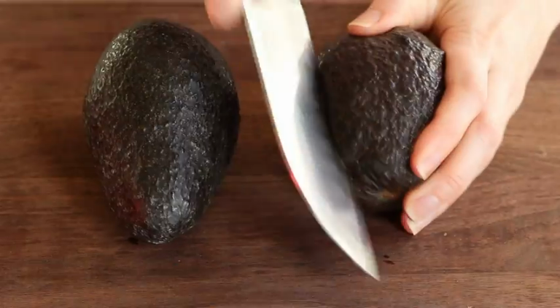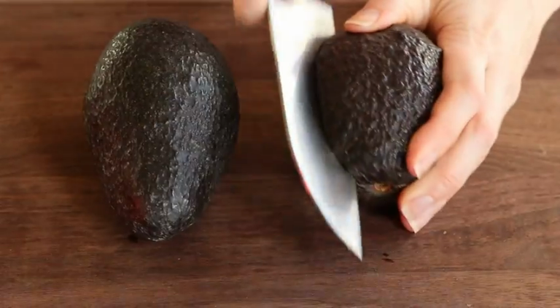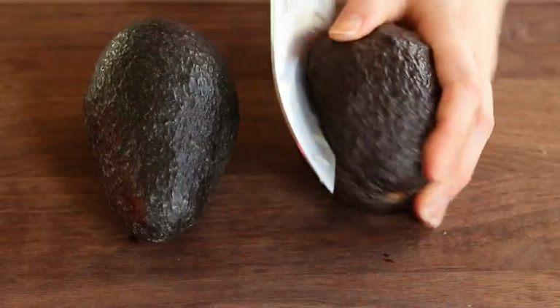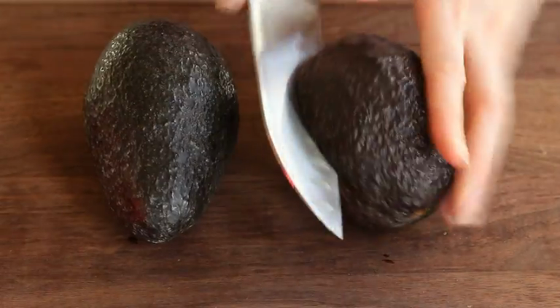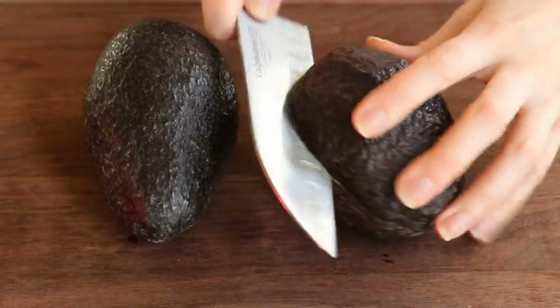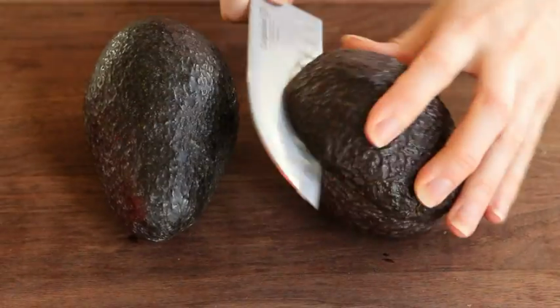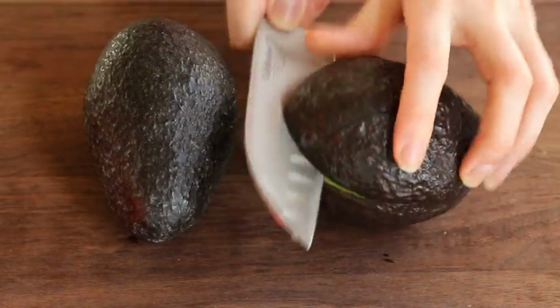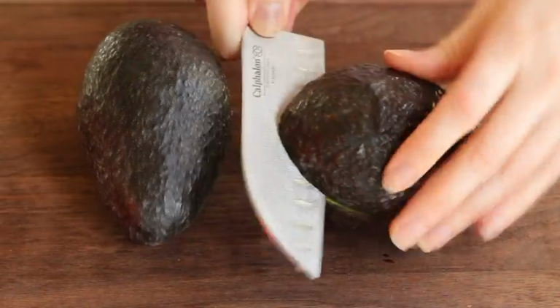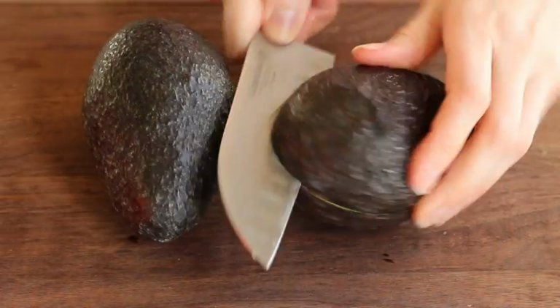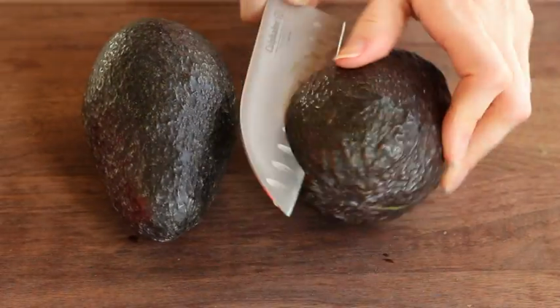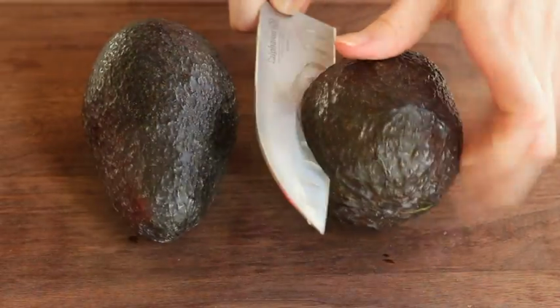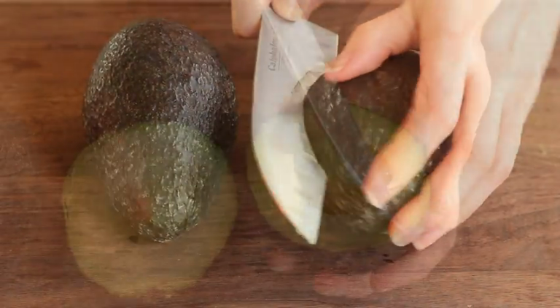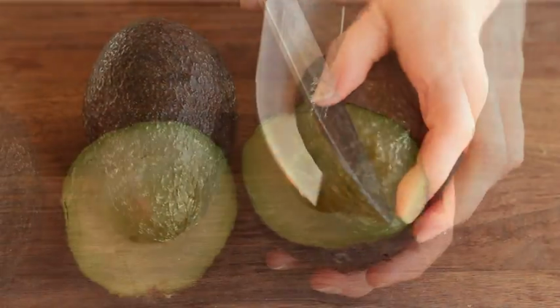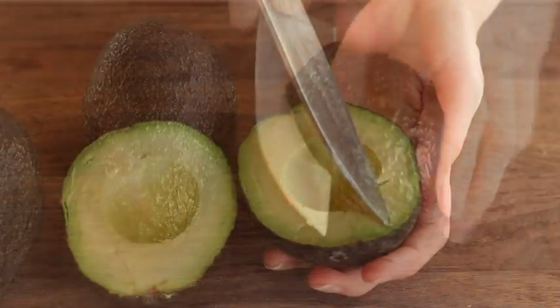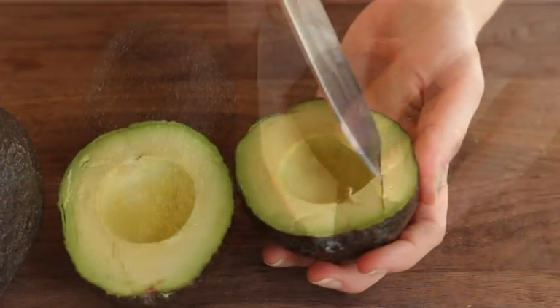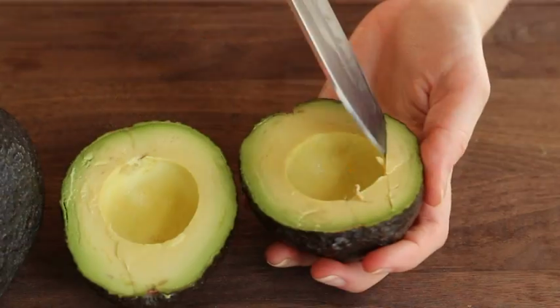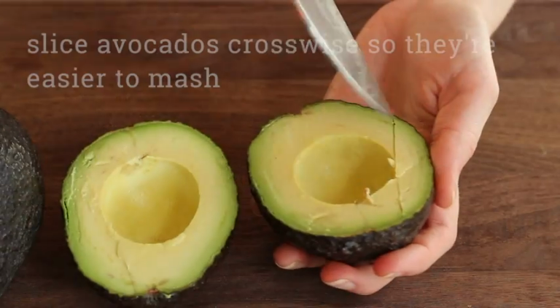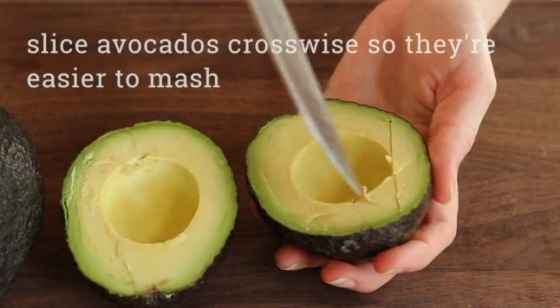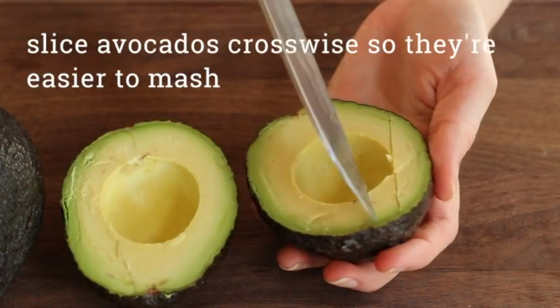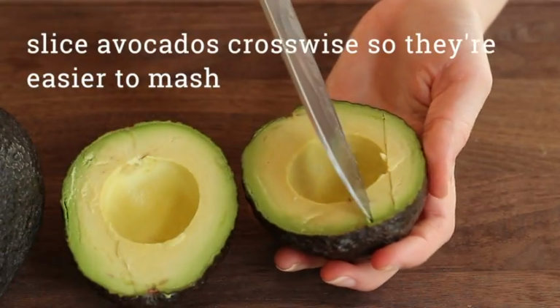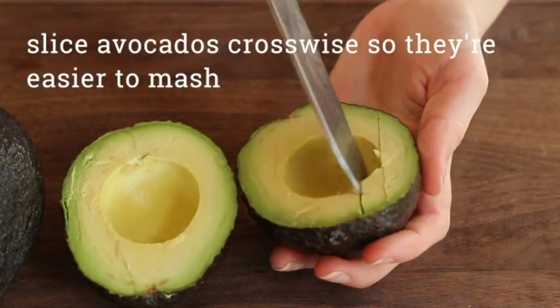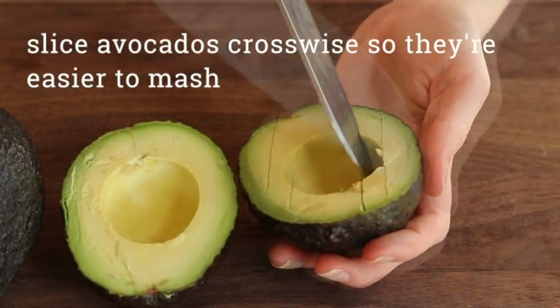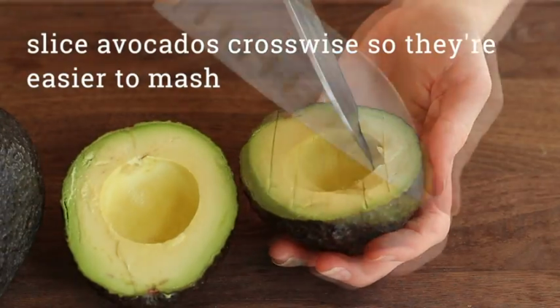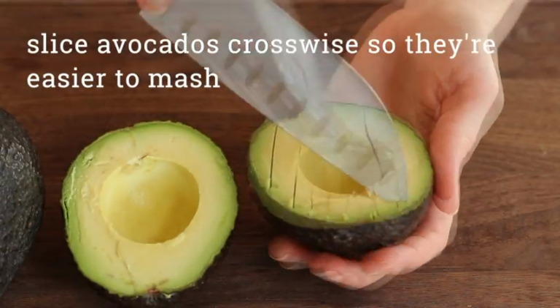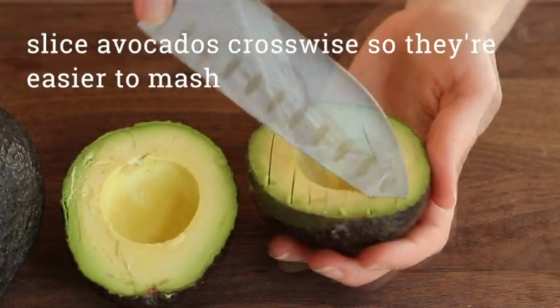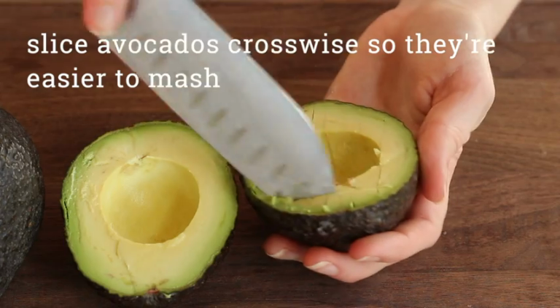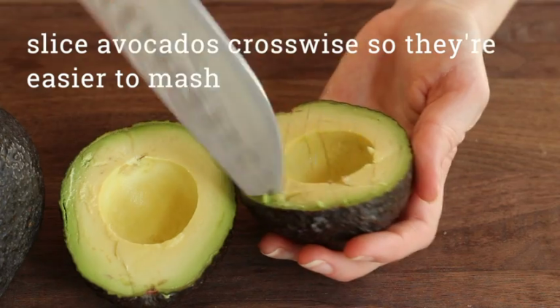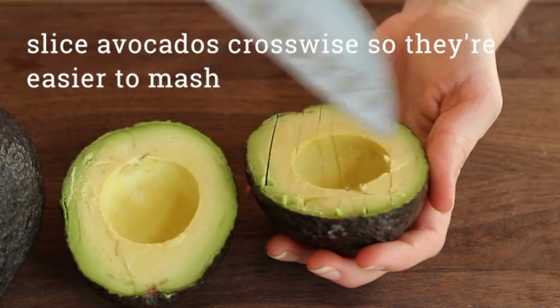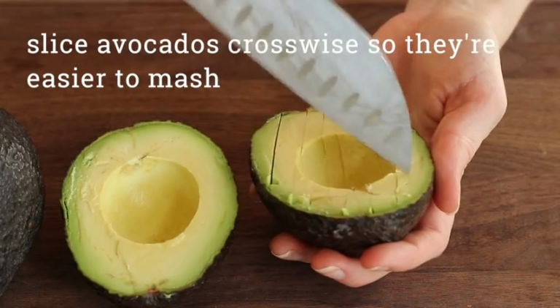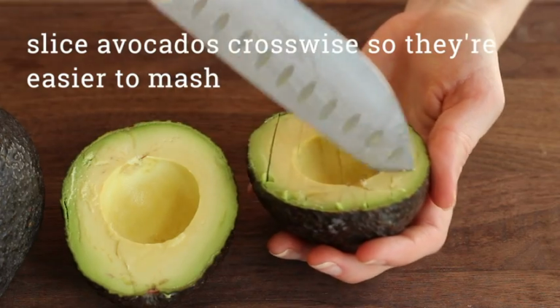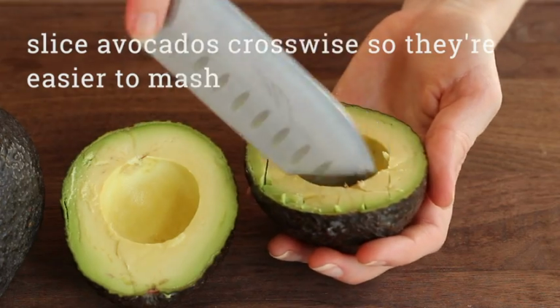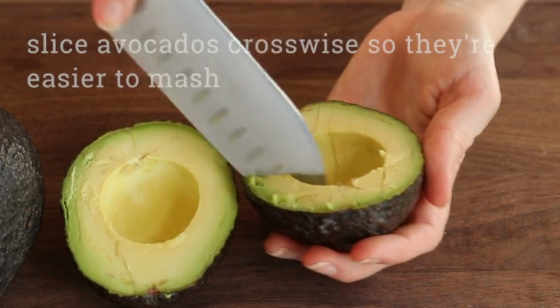Cutting the avocado crosswise helps when you take the avocado out of its shell and makes it easier to mash.